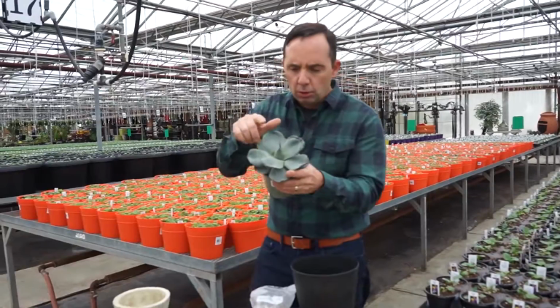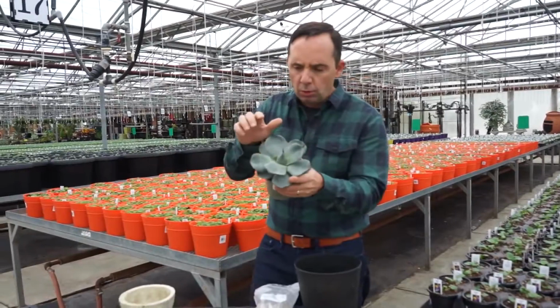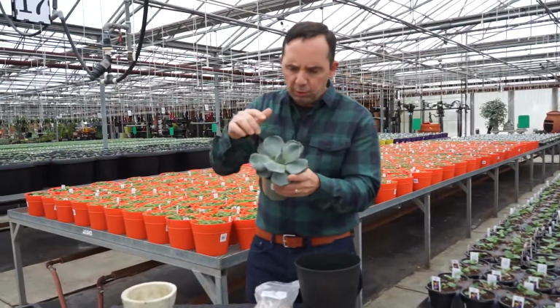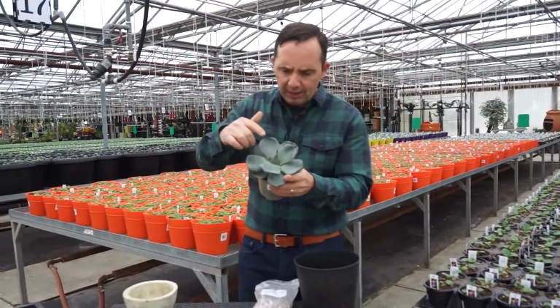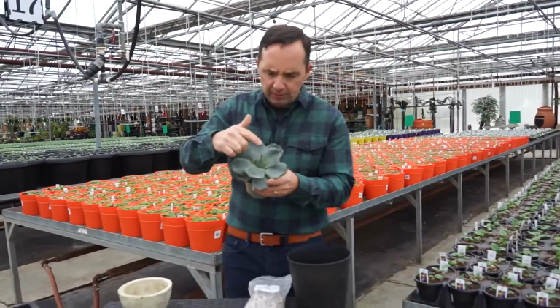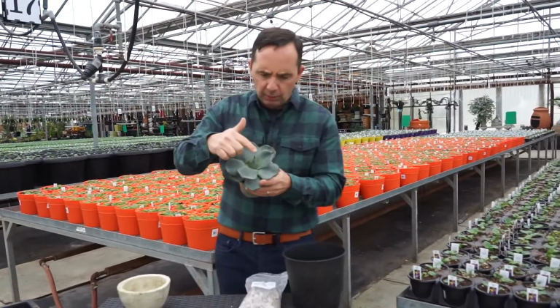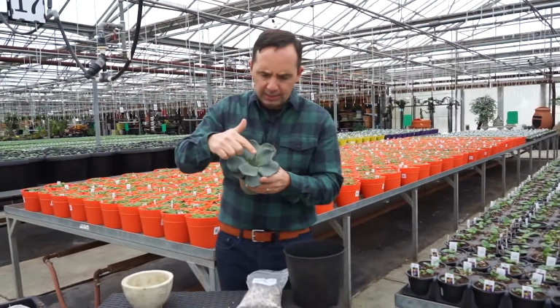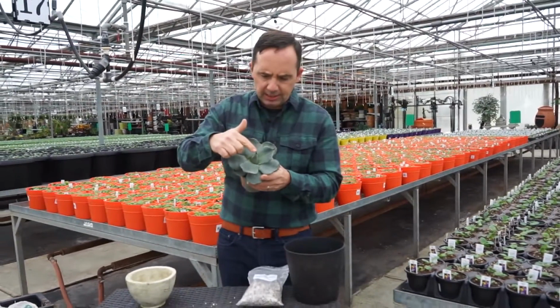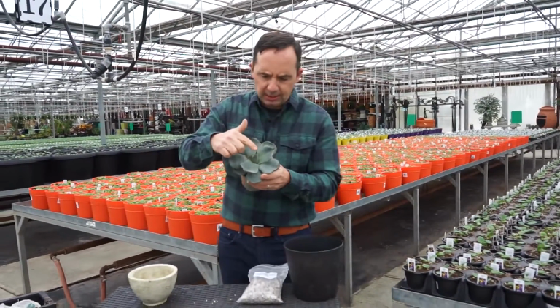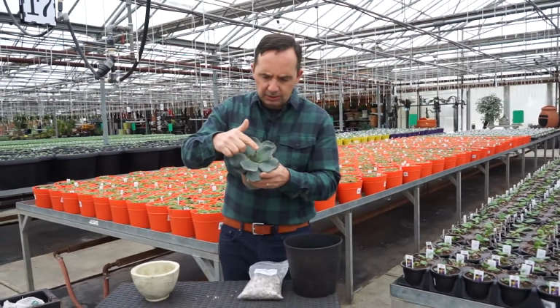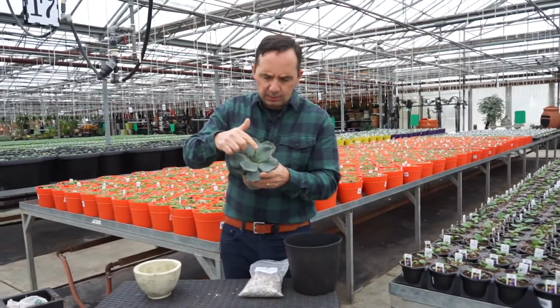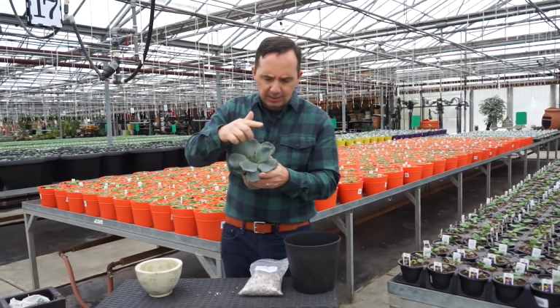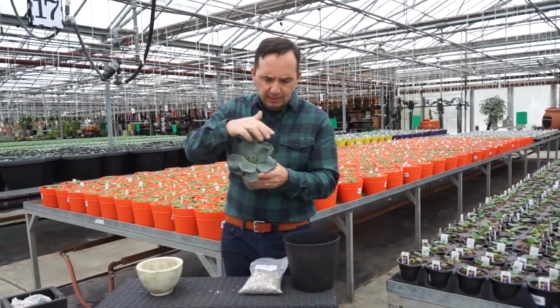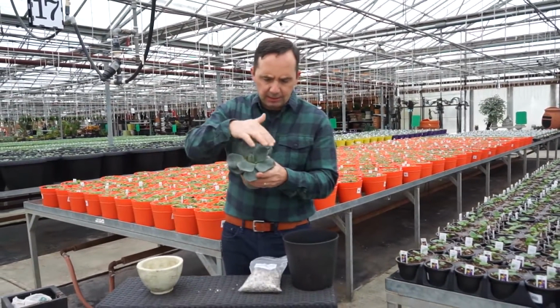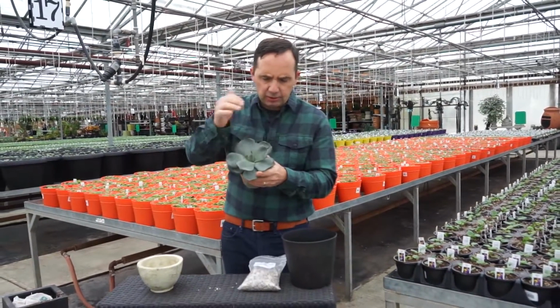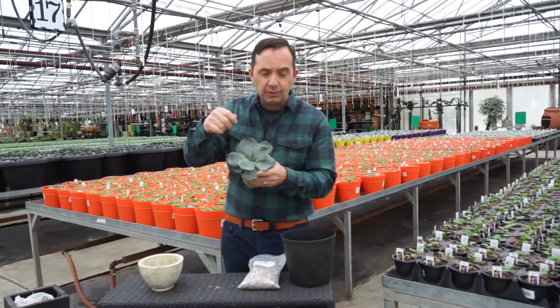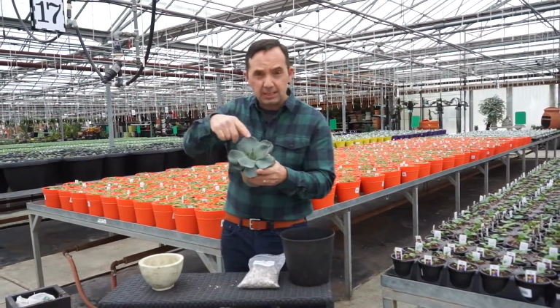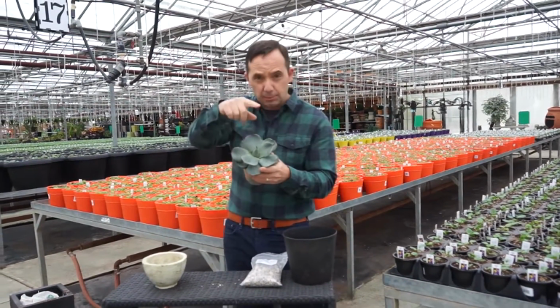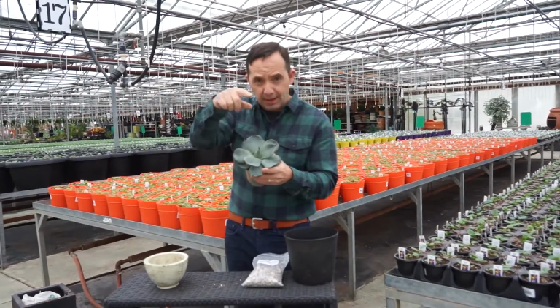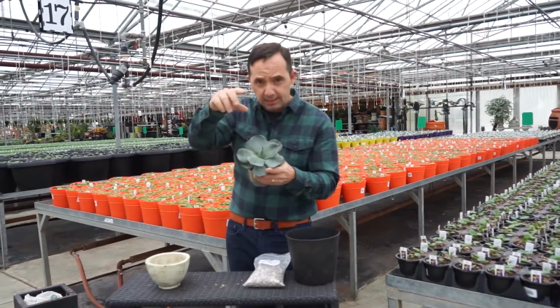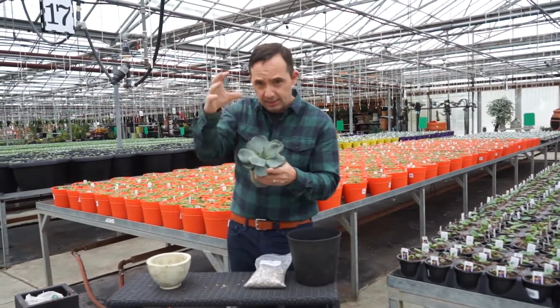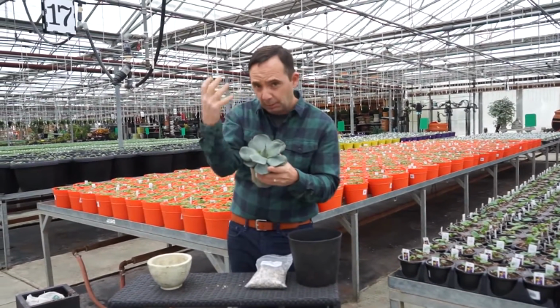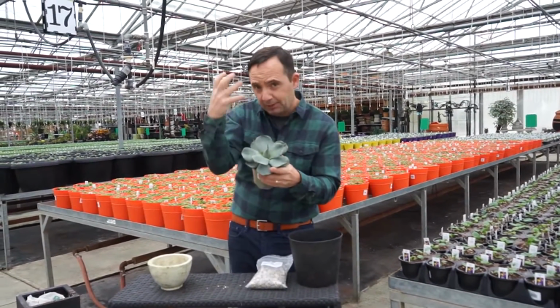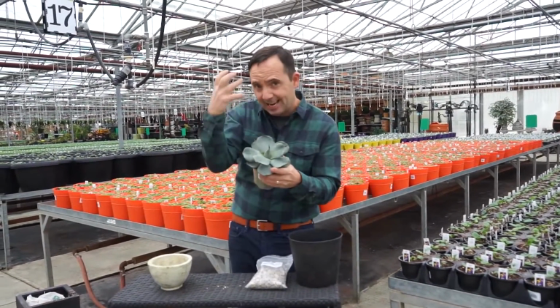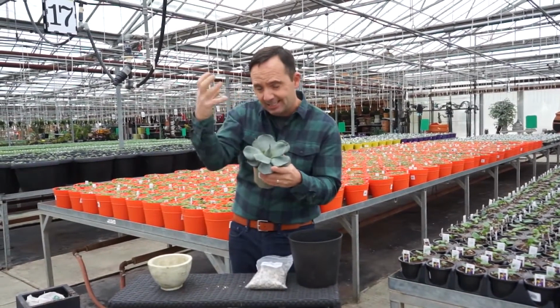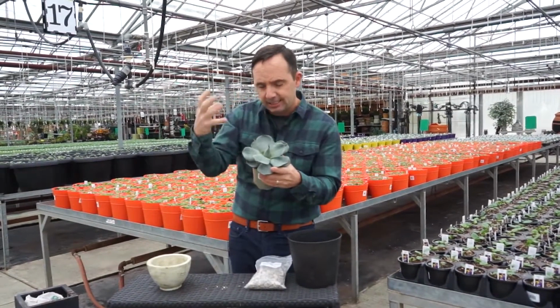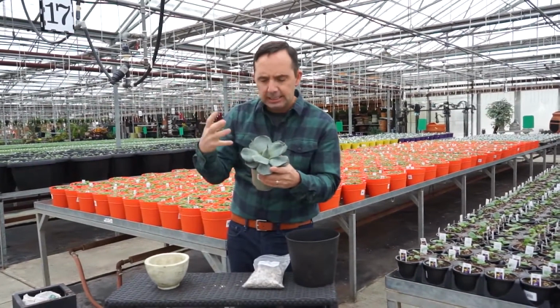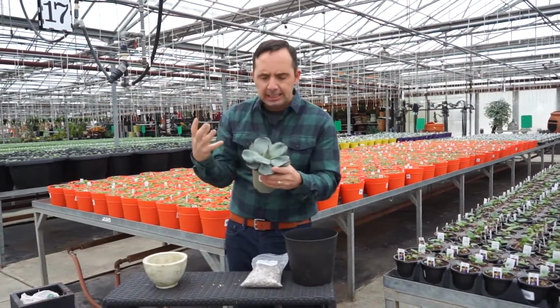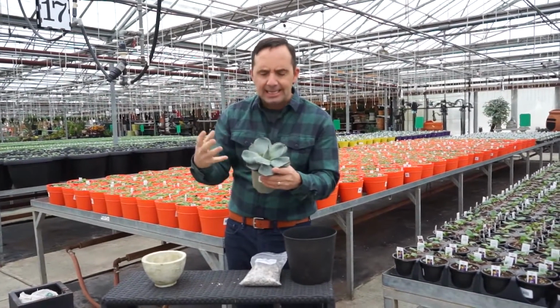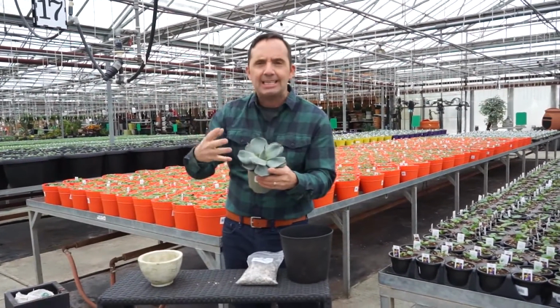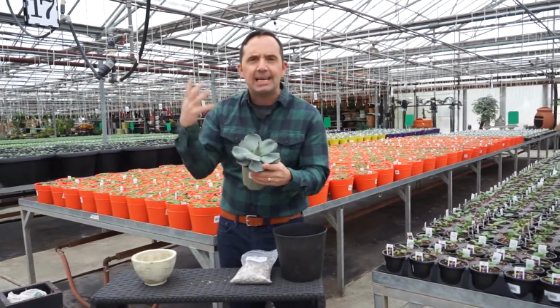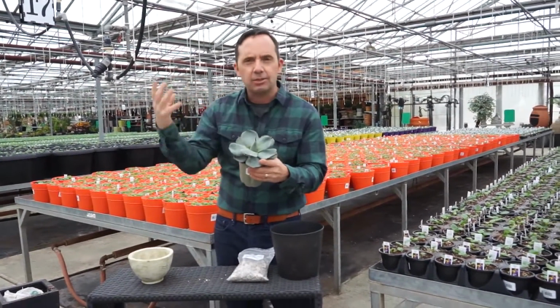Cool plant, by the way. It's got the little spikes on there too. Those spikes — that's what protects it in the desert.